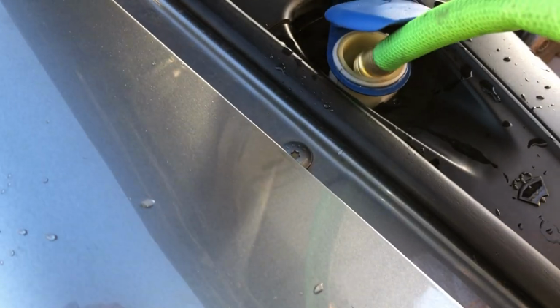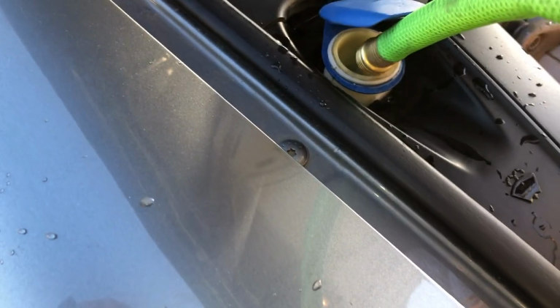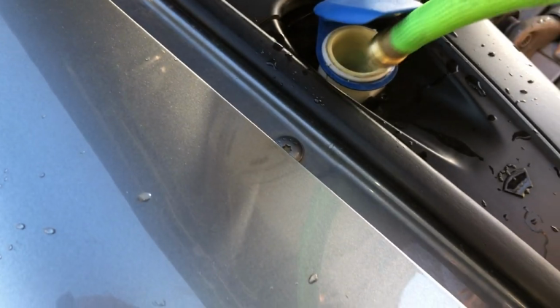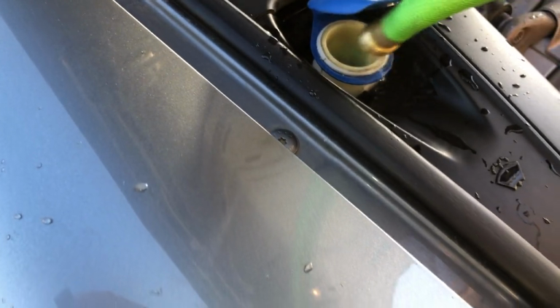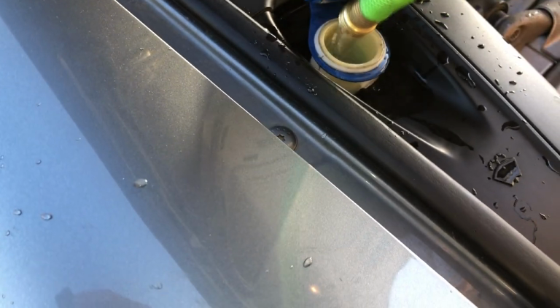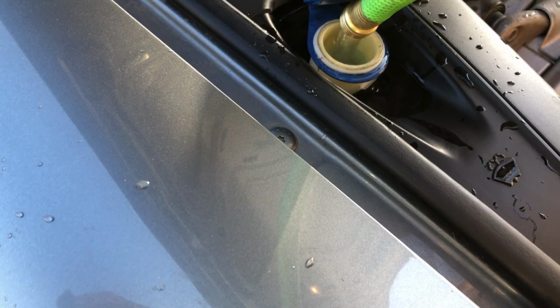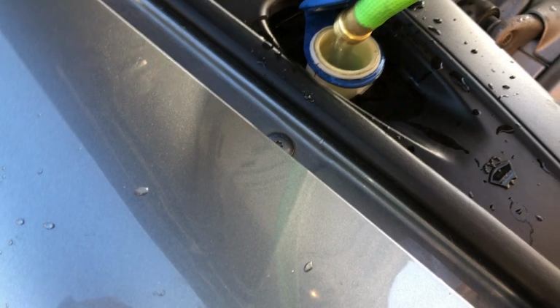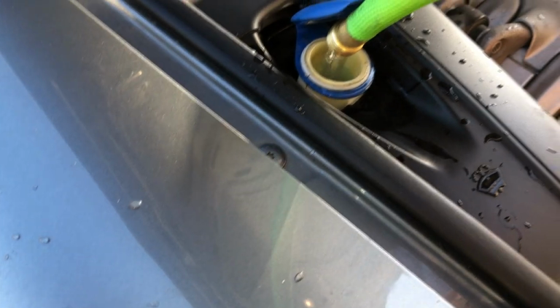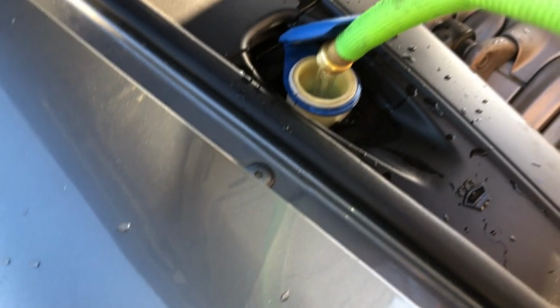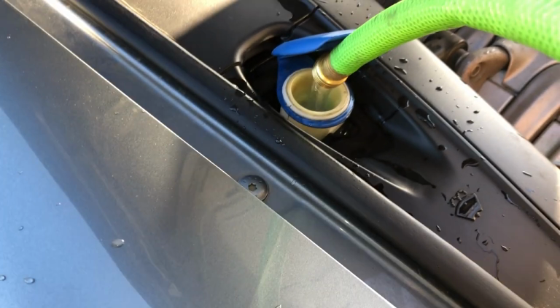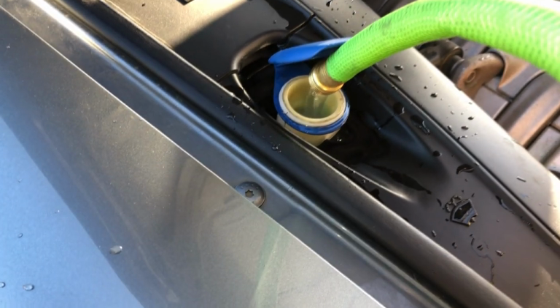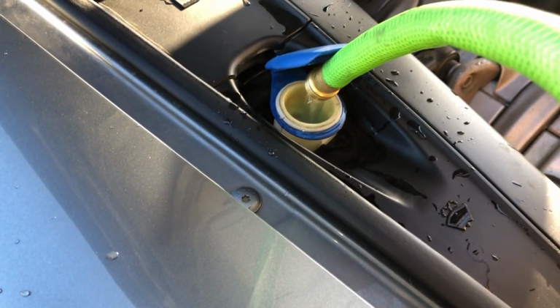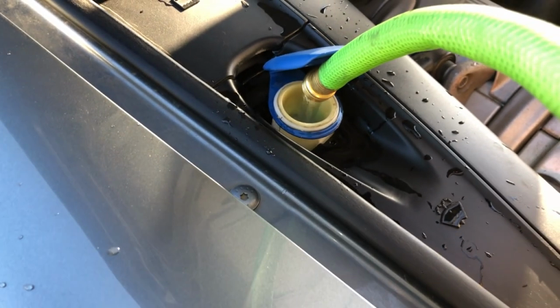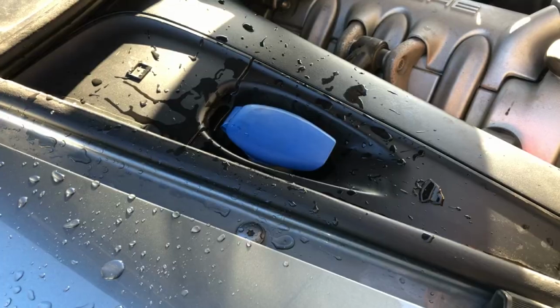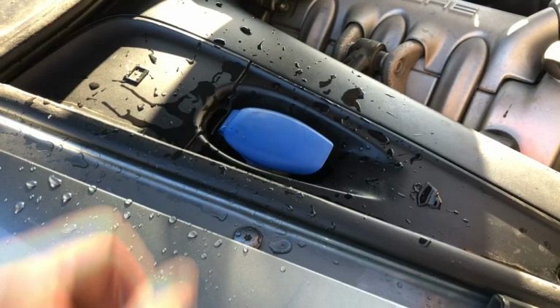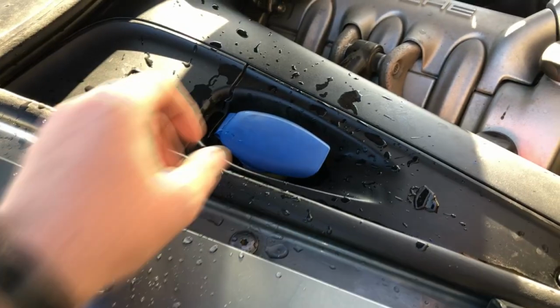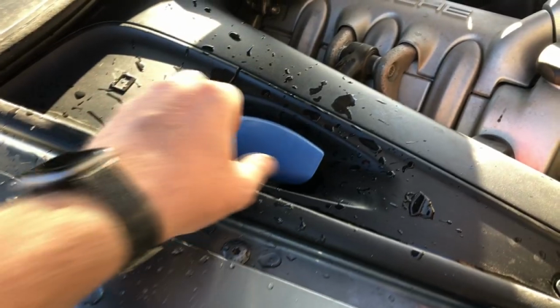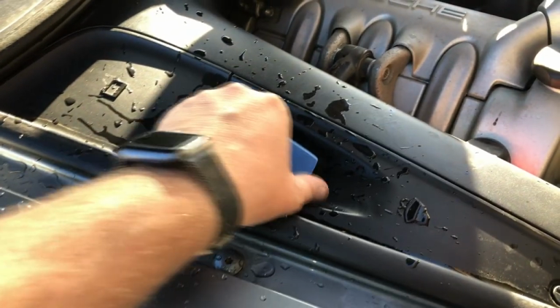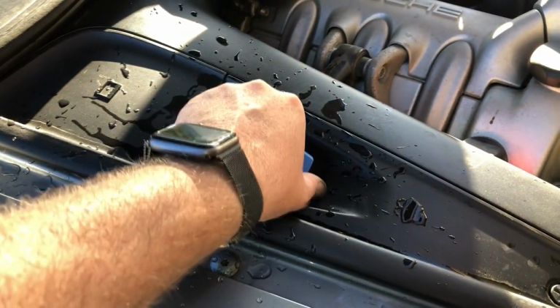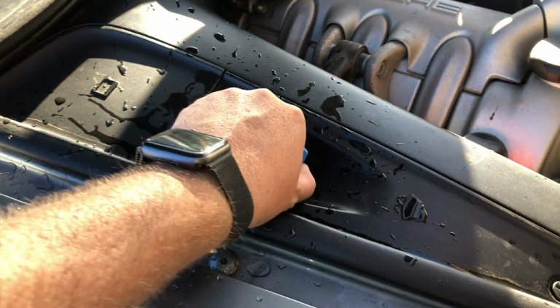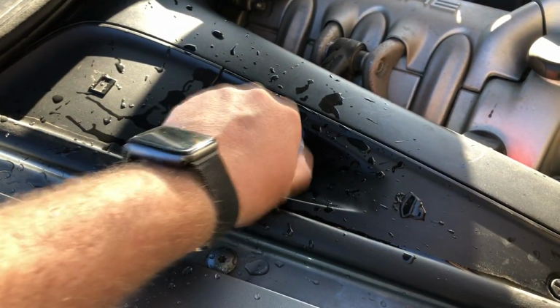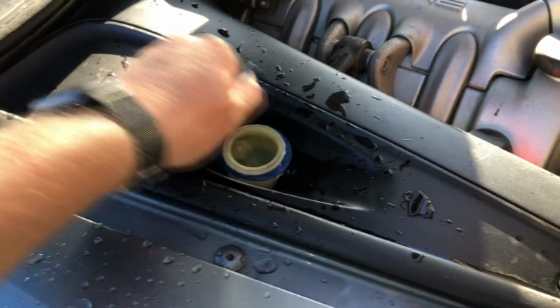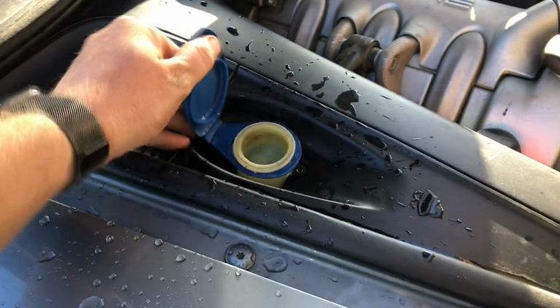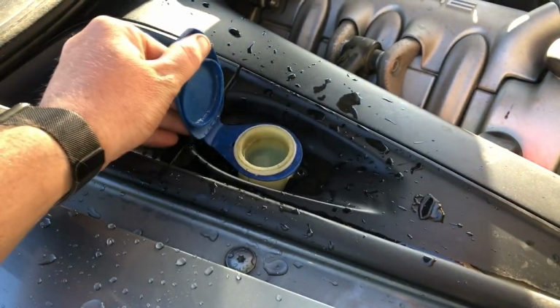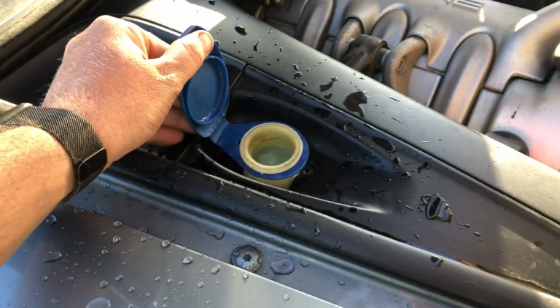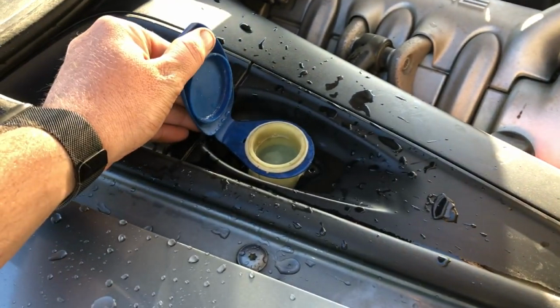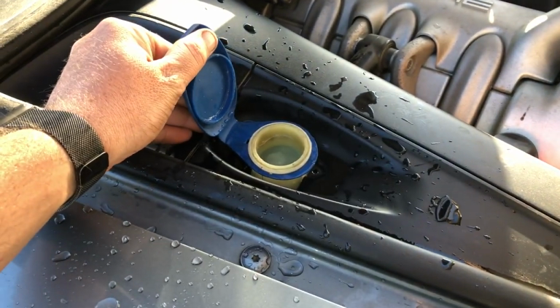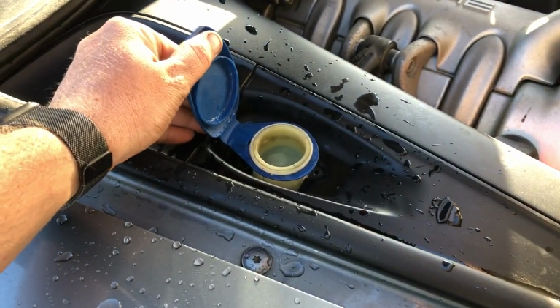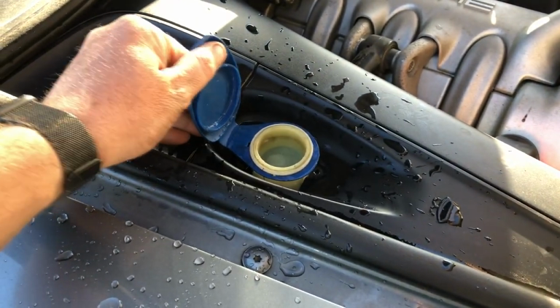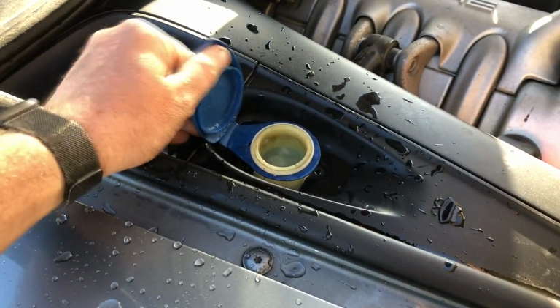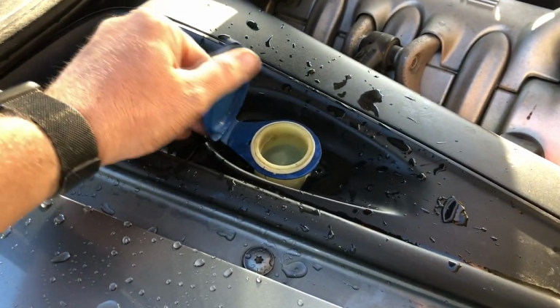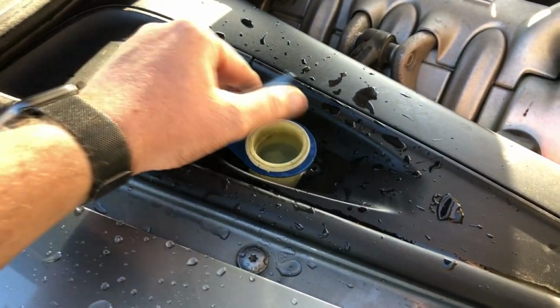Go ahead and fill it up. I live in the desert where it's always a hundred degrees out, so I don't have to worry about it freezing.